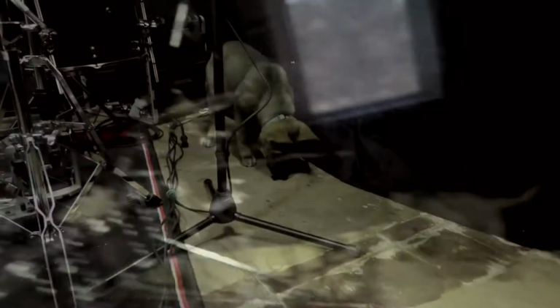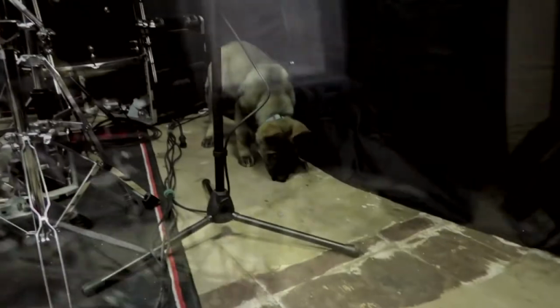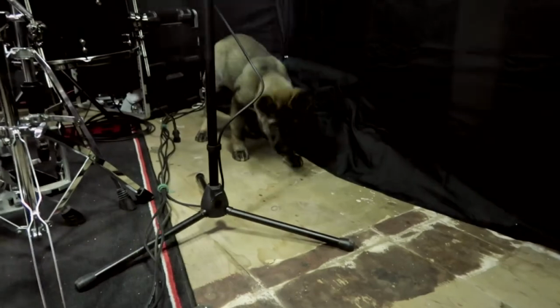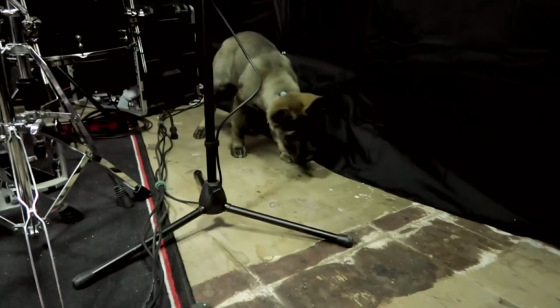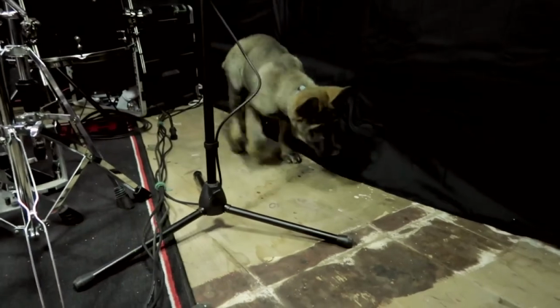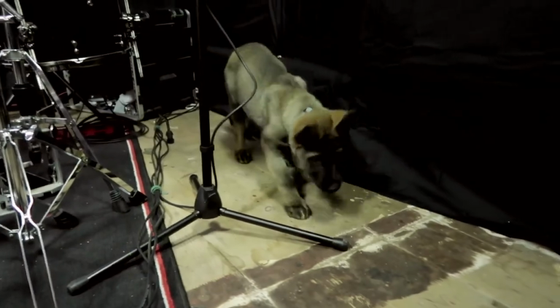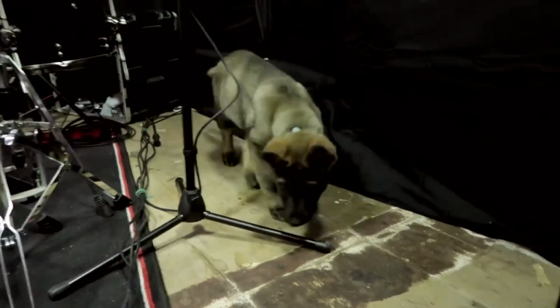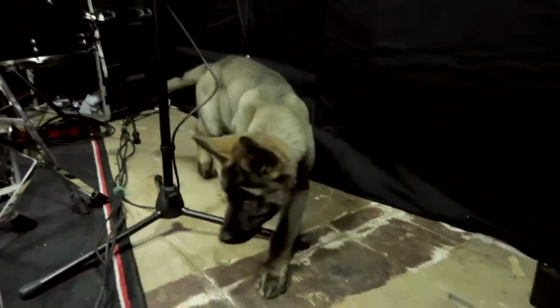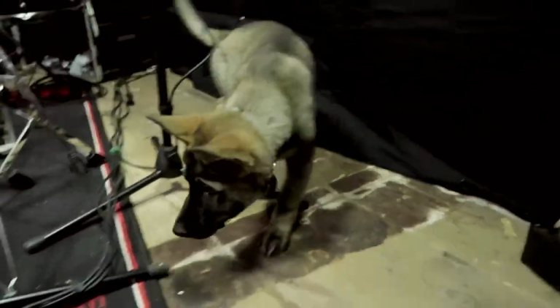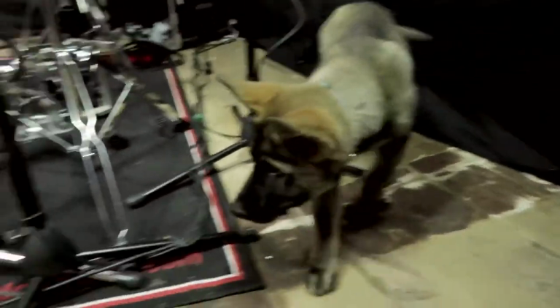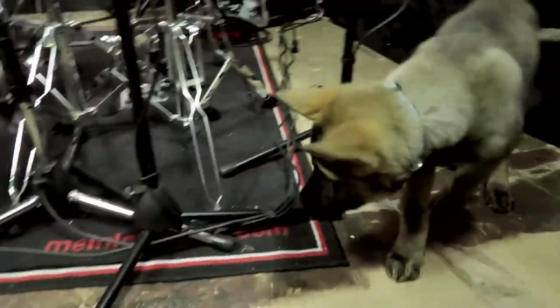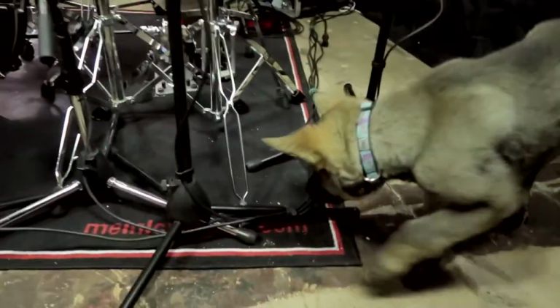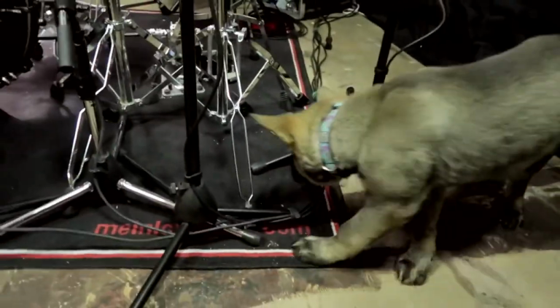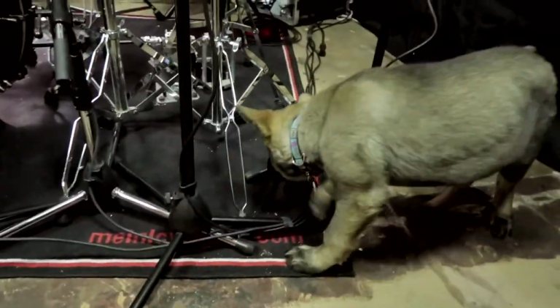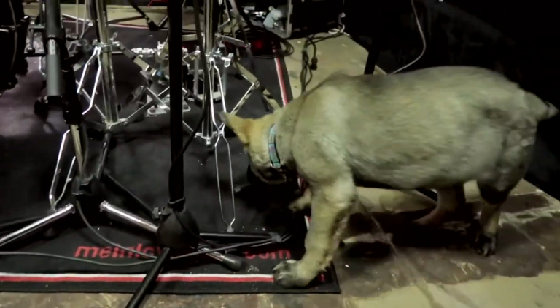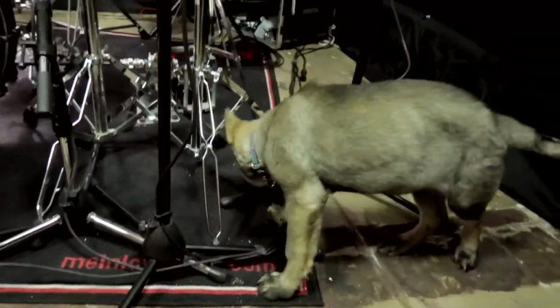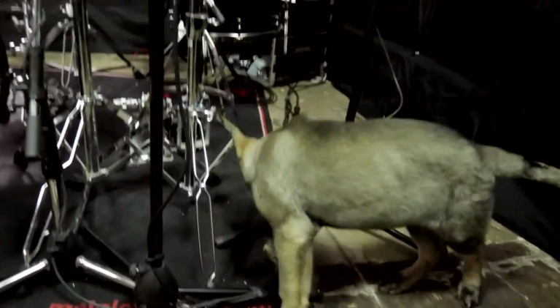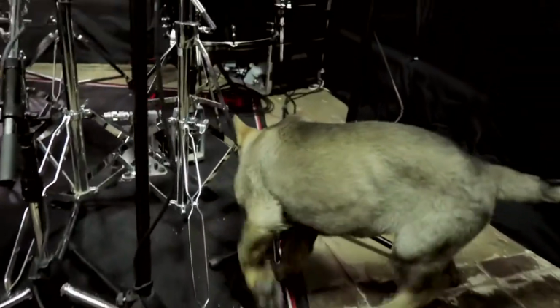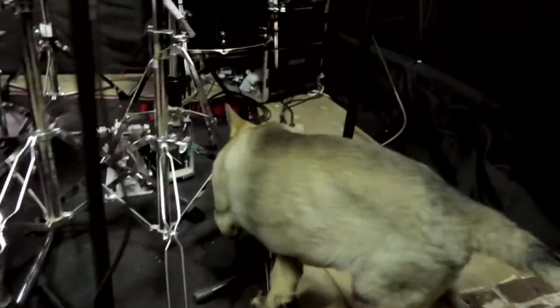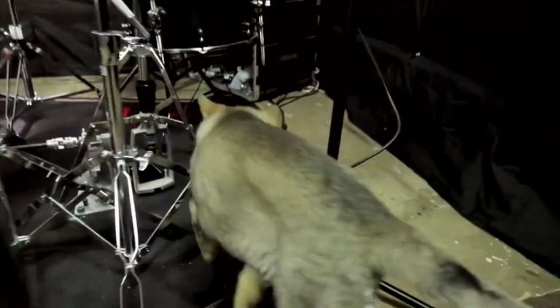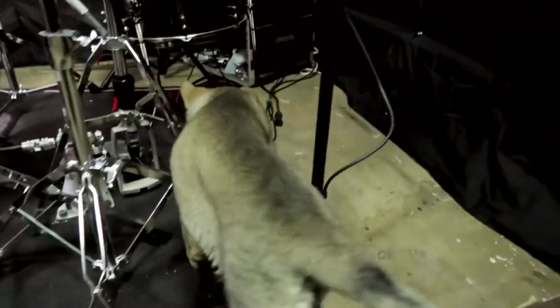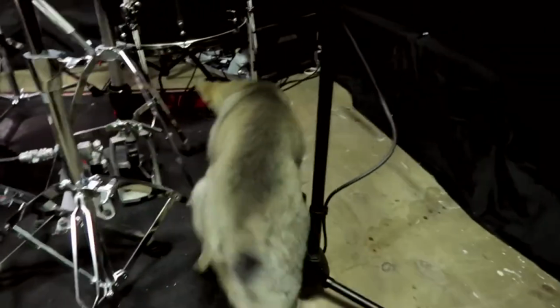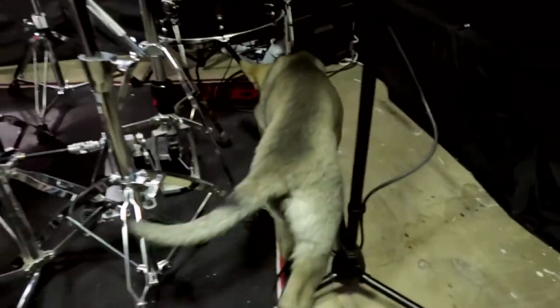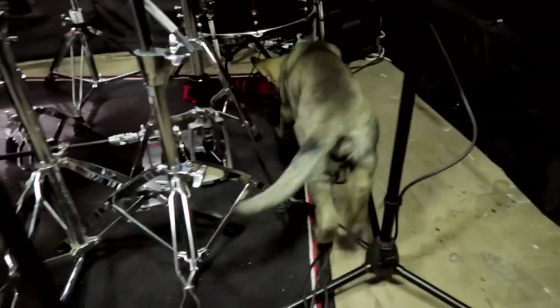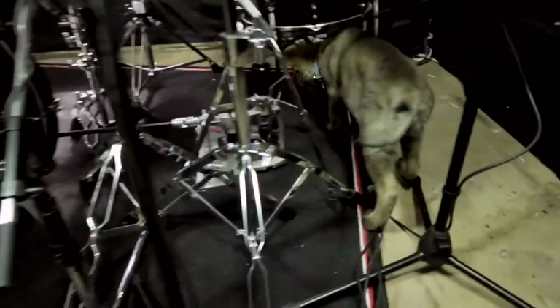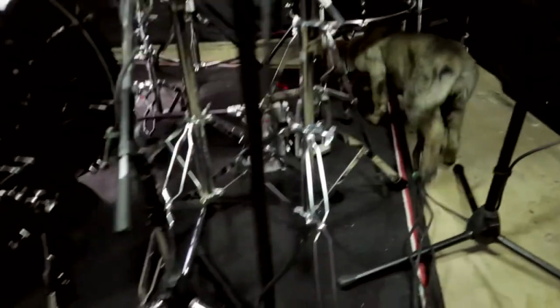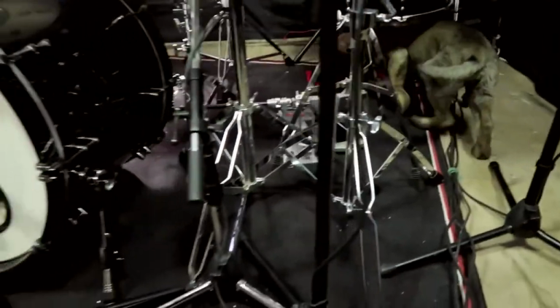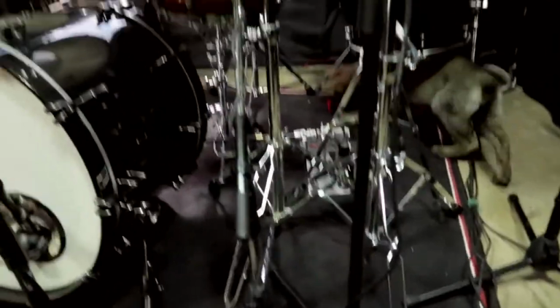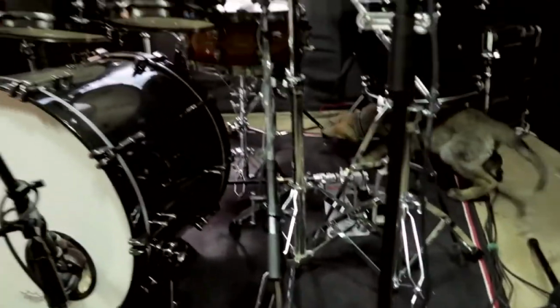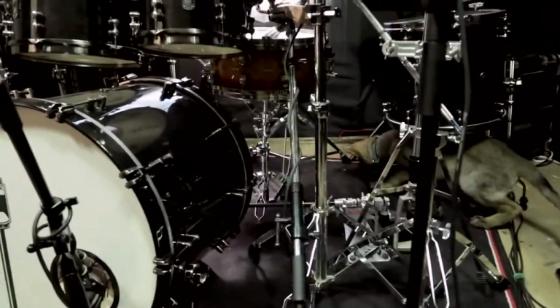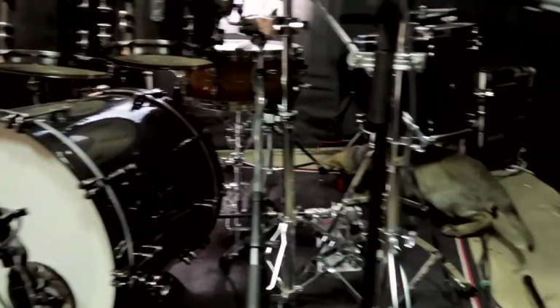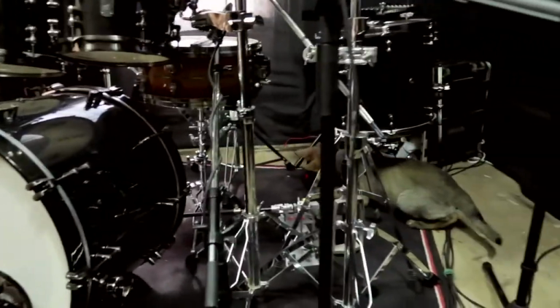Here's my helper Gretchen. She's a new puppy, new addition to the family. She's helping me out, basically sniffing everything around.